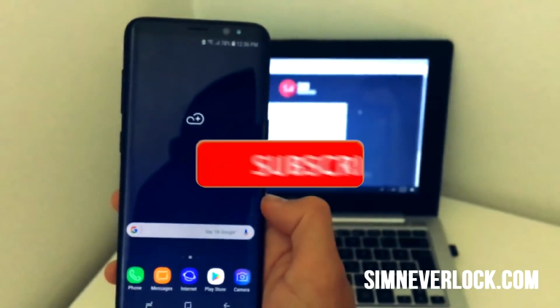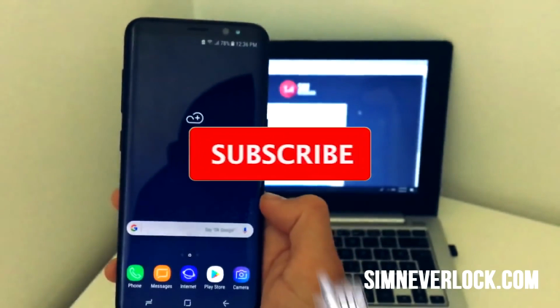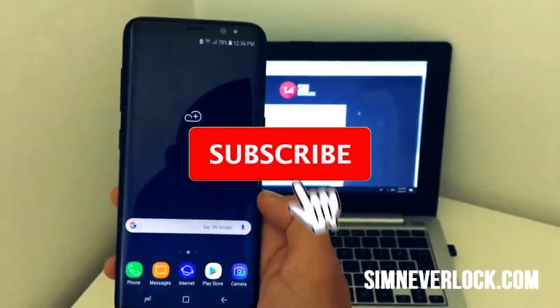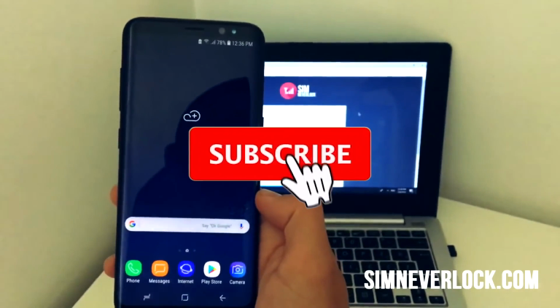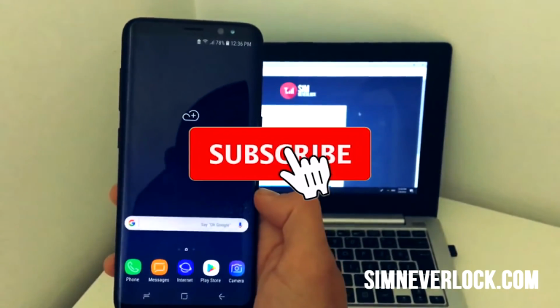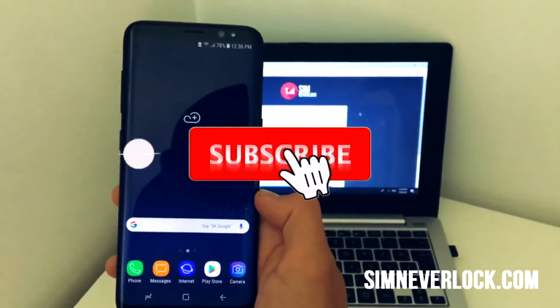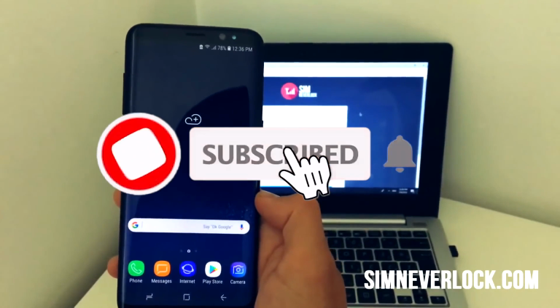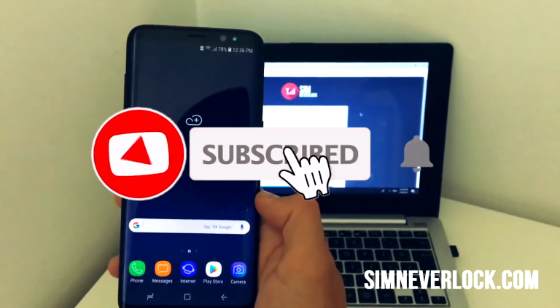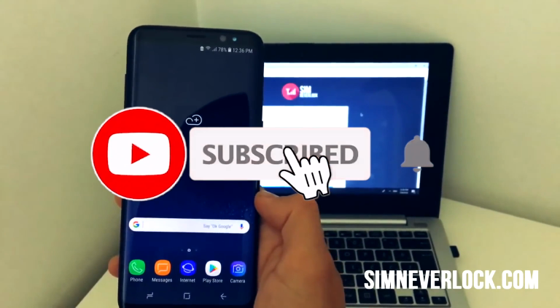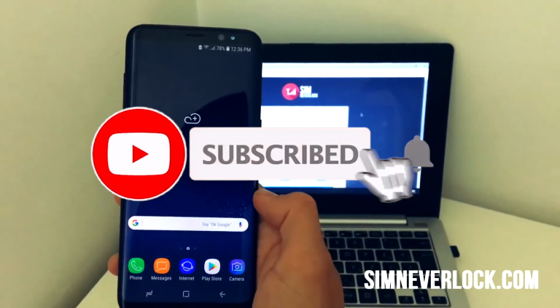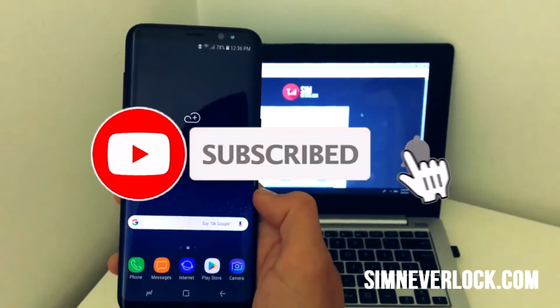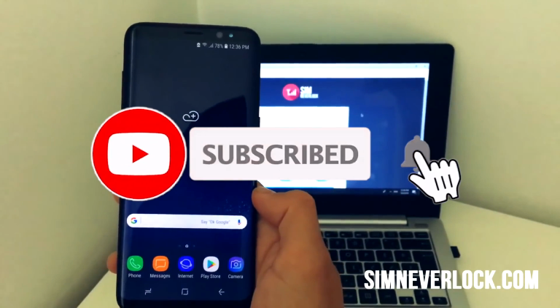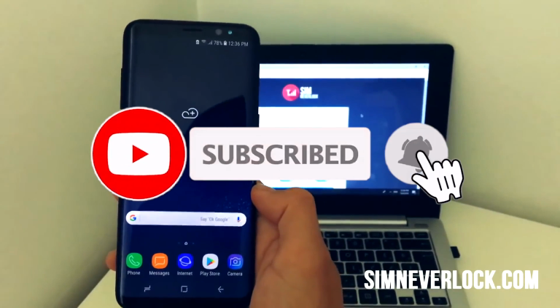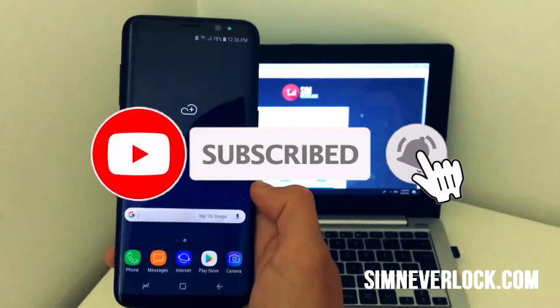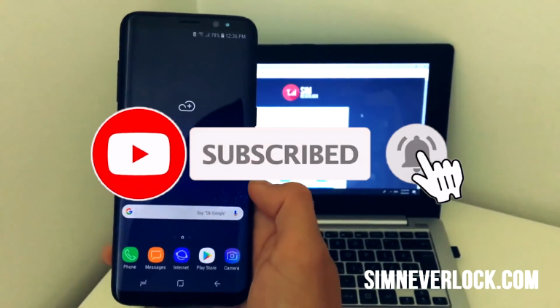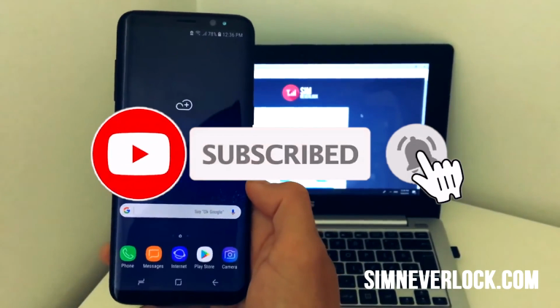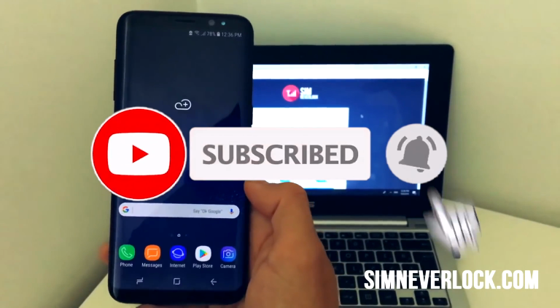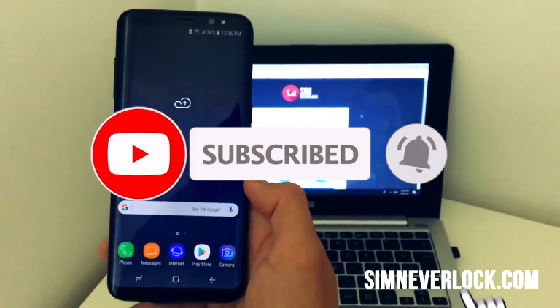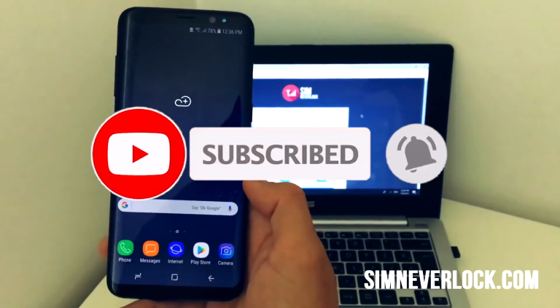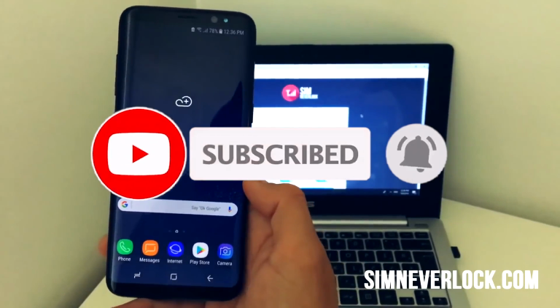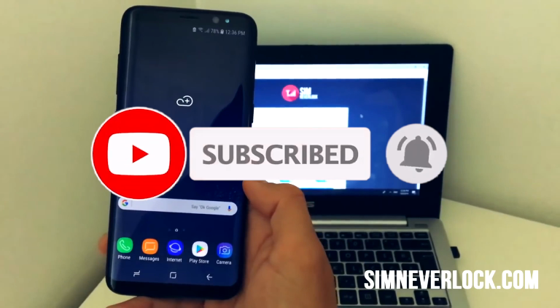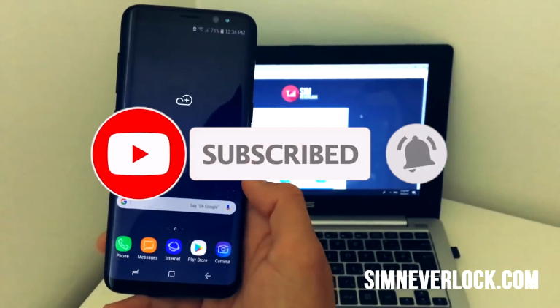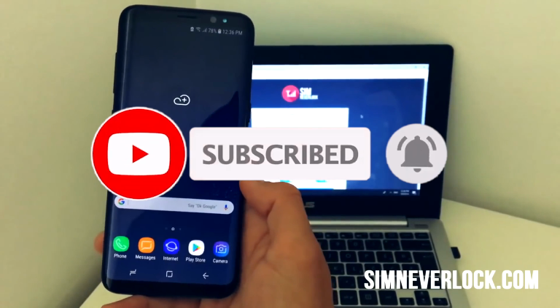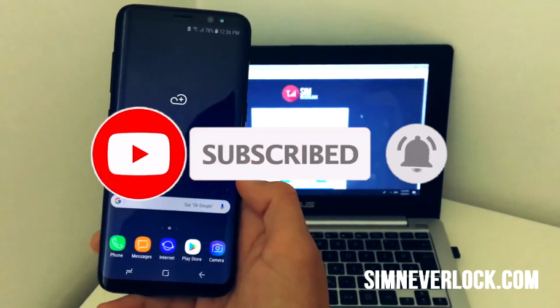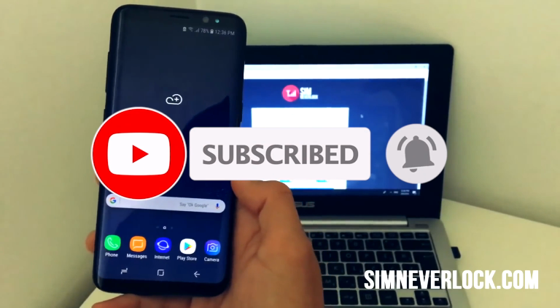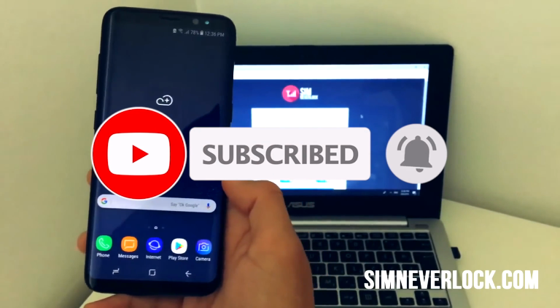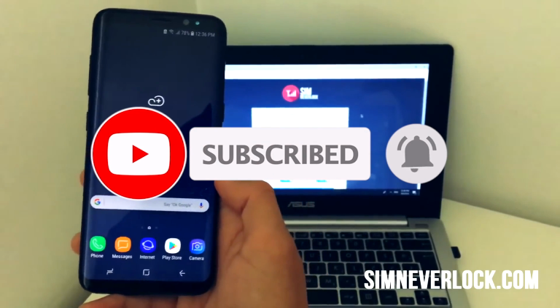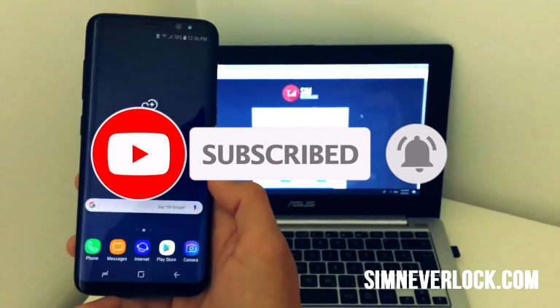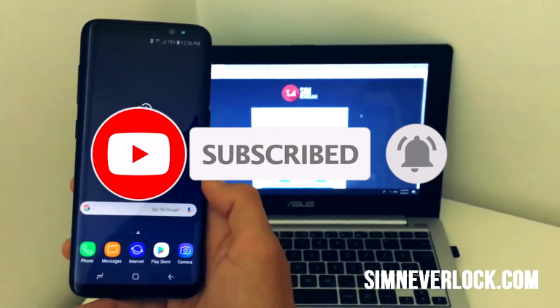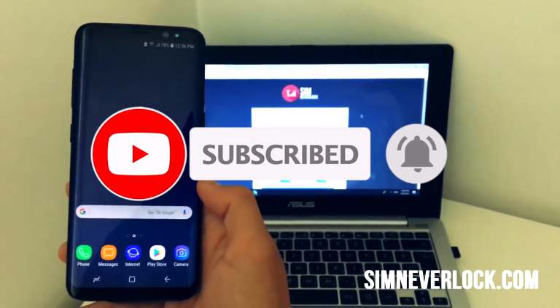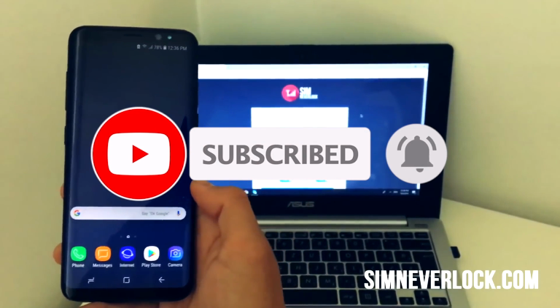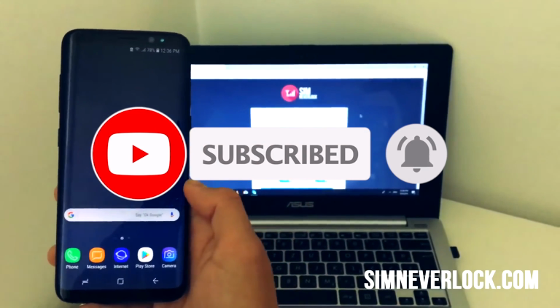I hope this video helped you. Make sure to like and hit the subscribe button. See you in the next one.